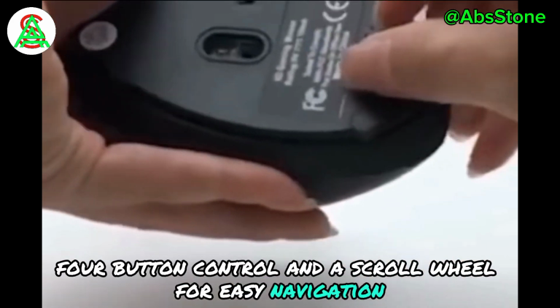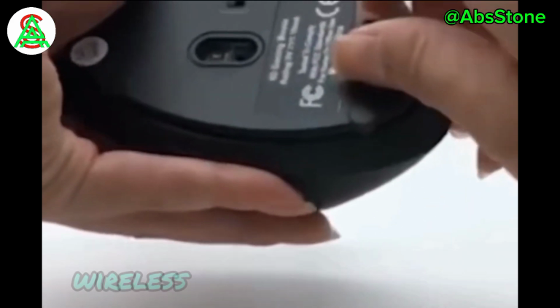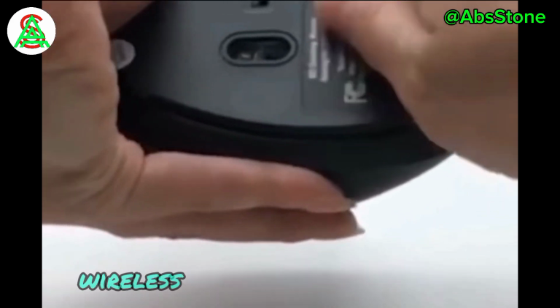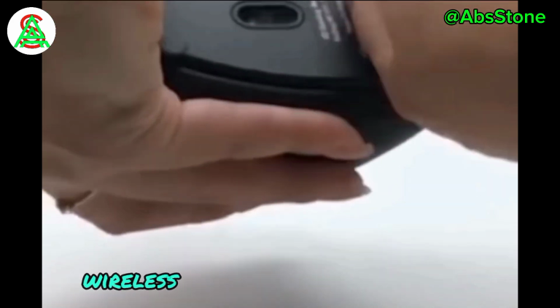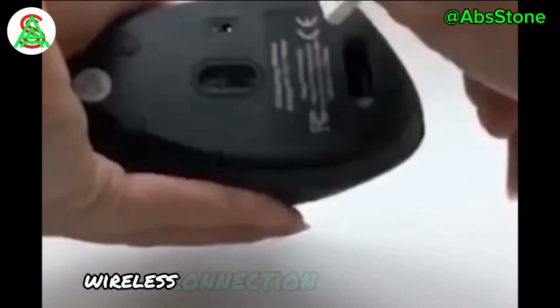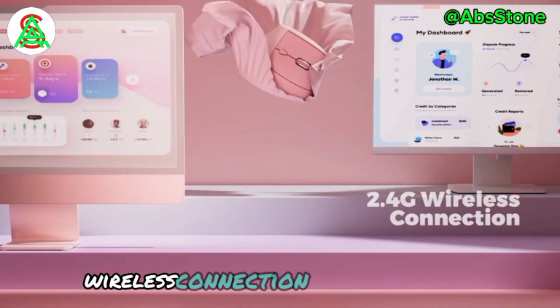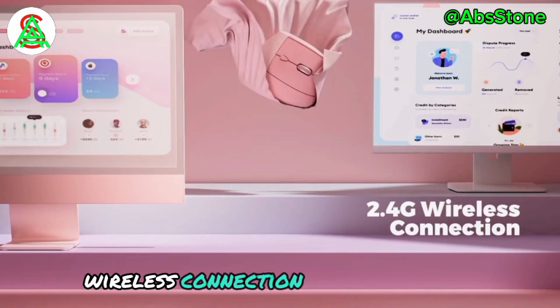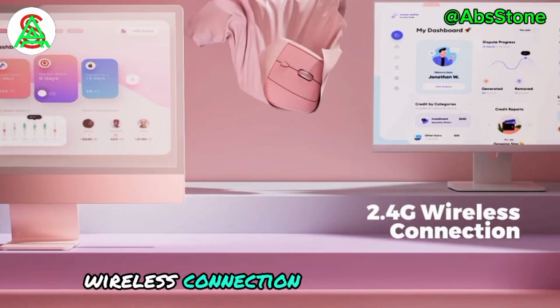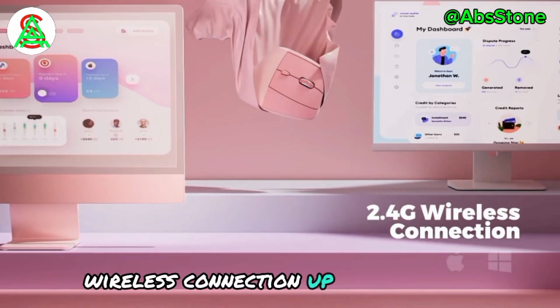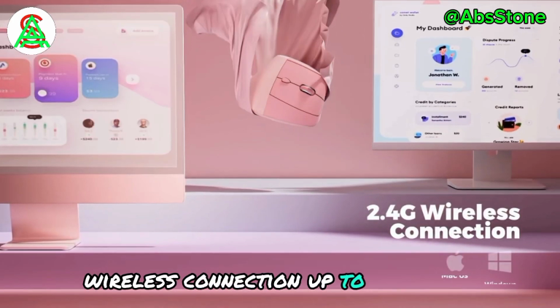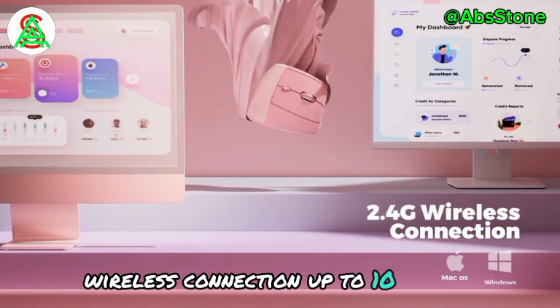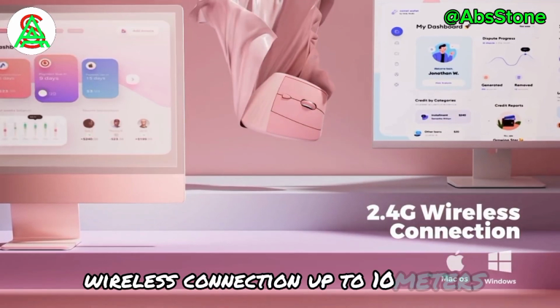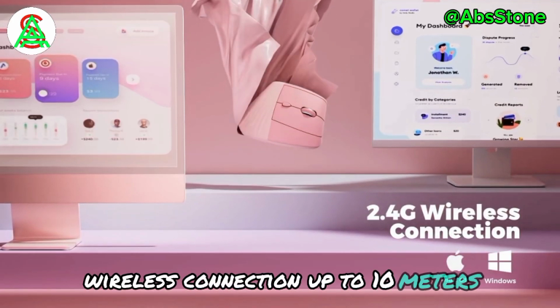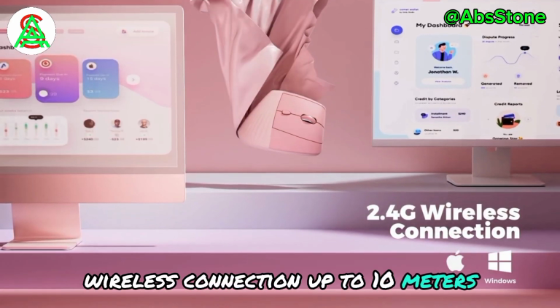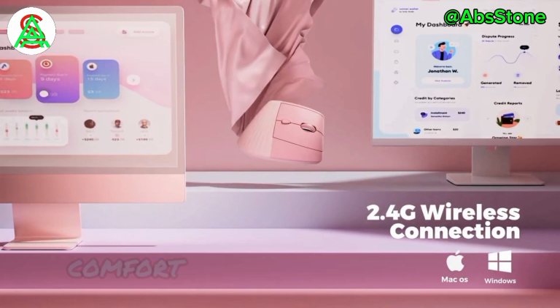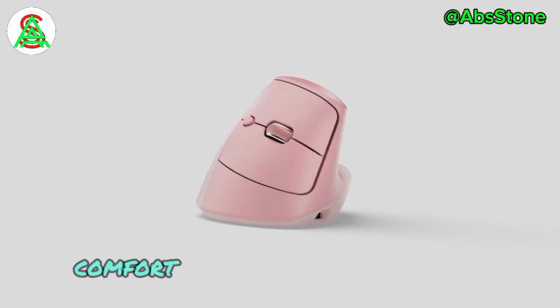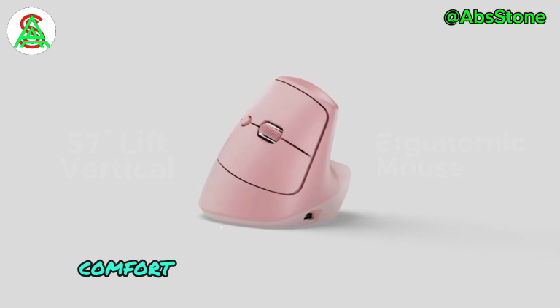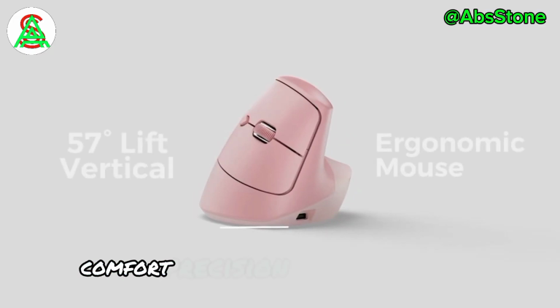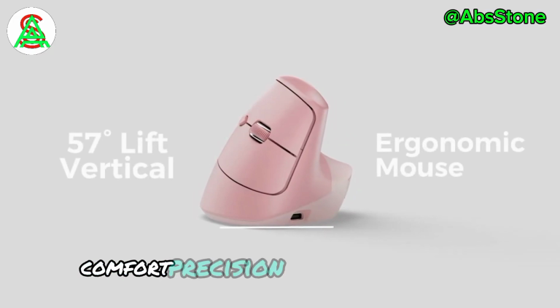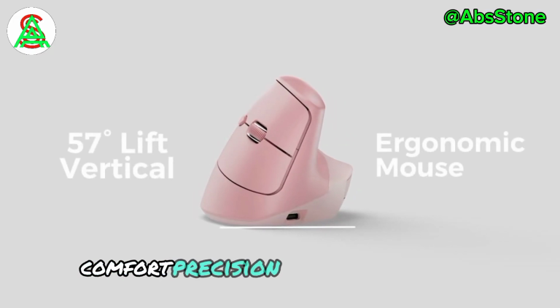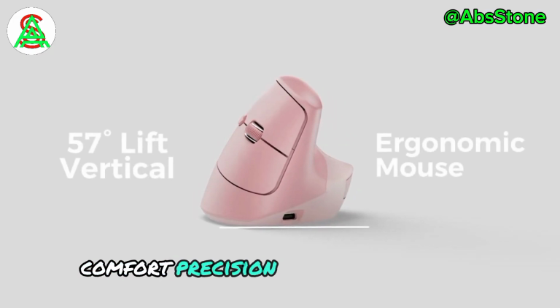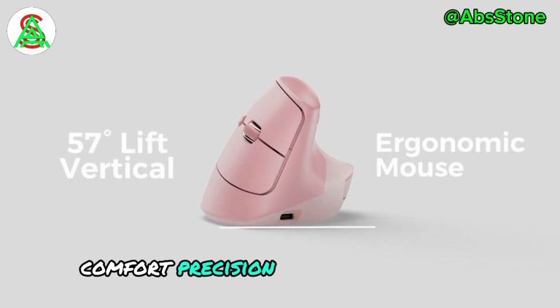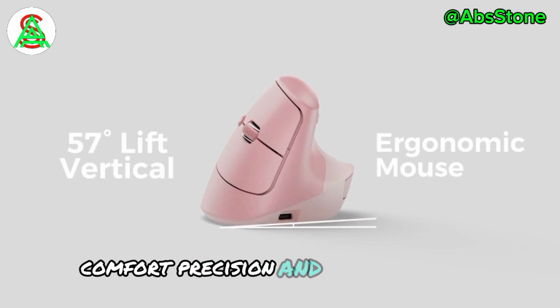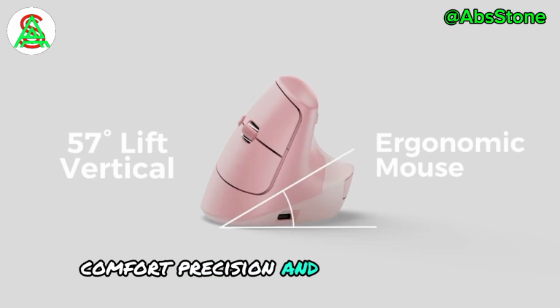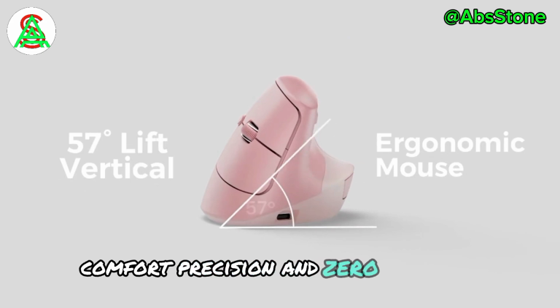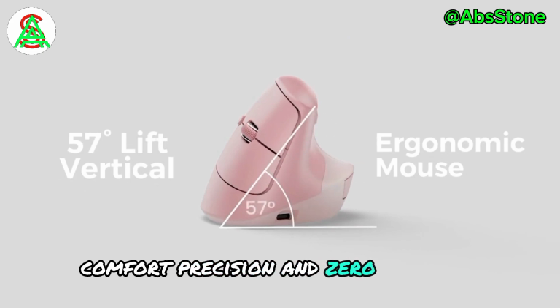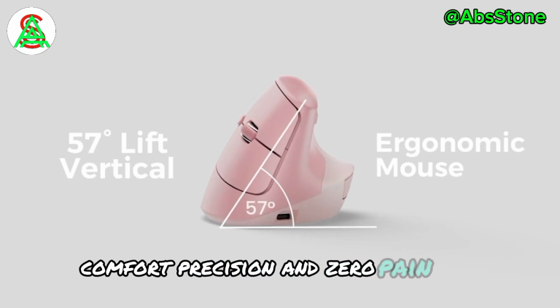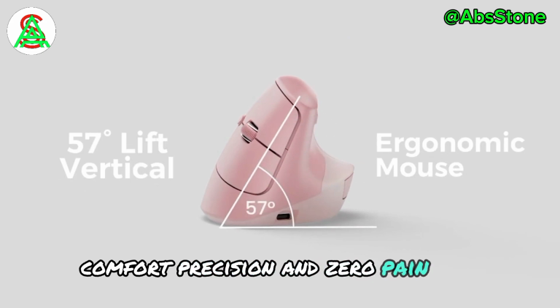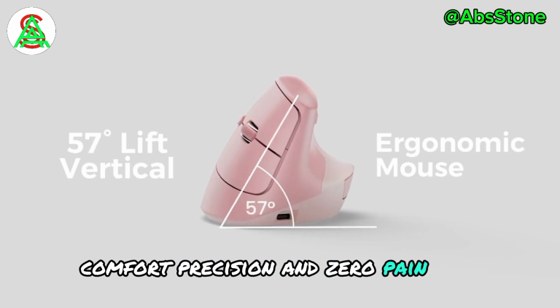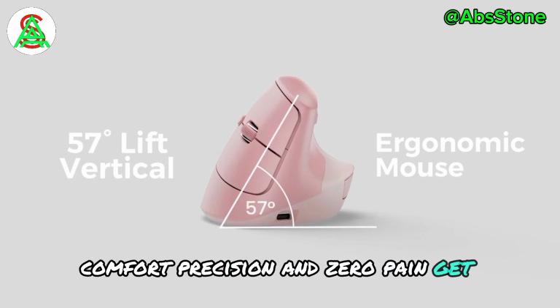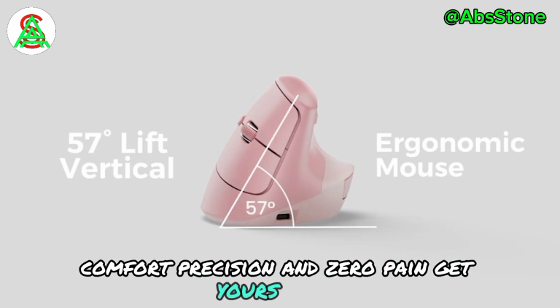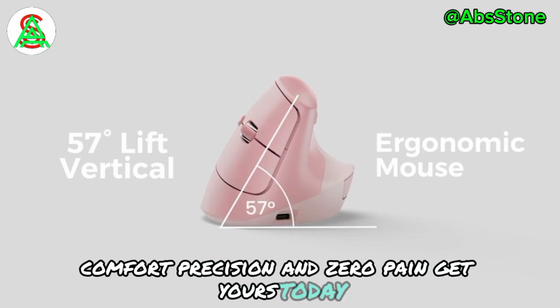Wireless connection up to 10 meters. Comfort, precision, and zero pain. Get yours today.